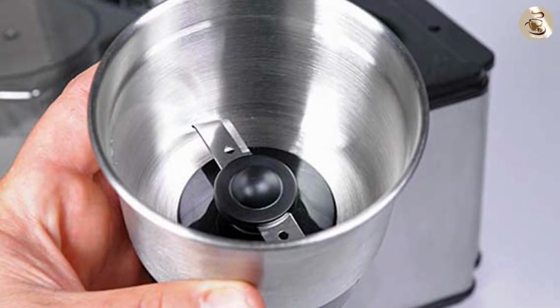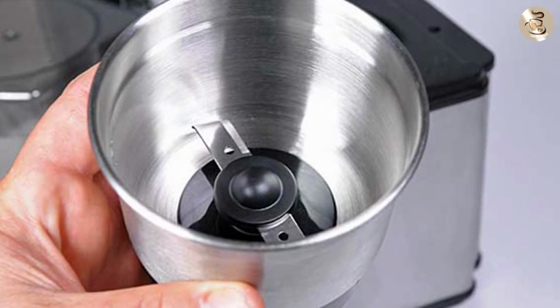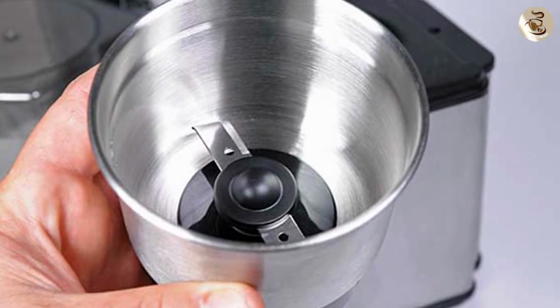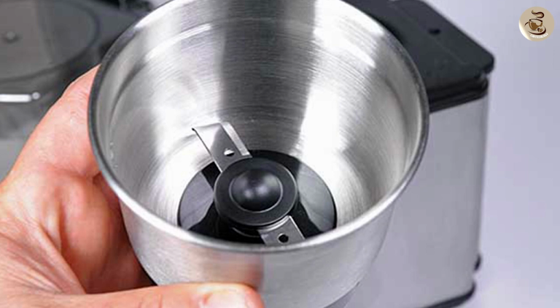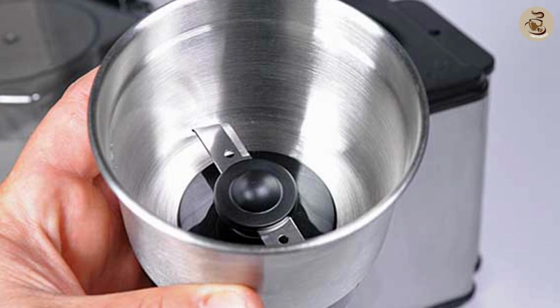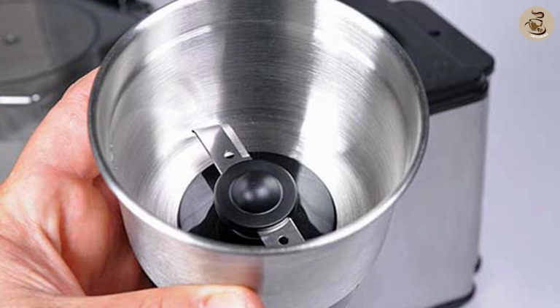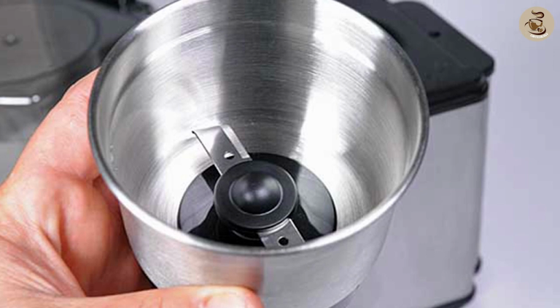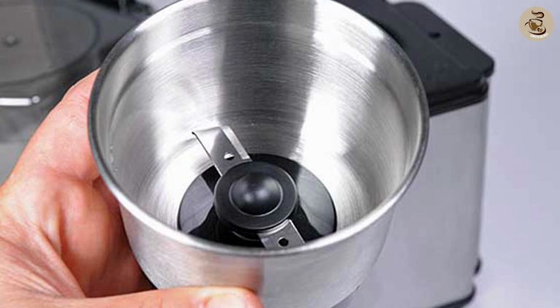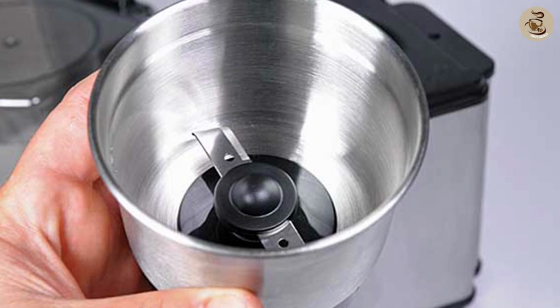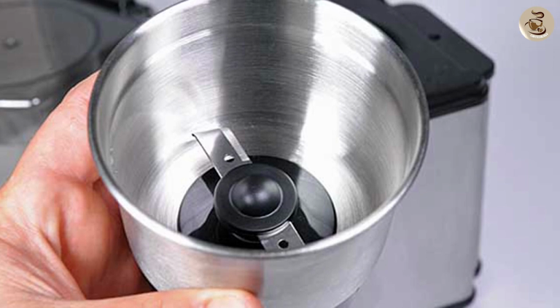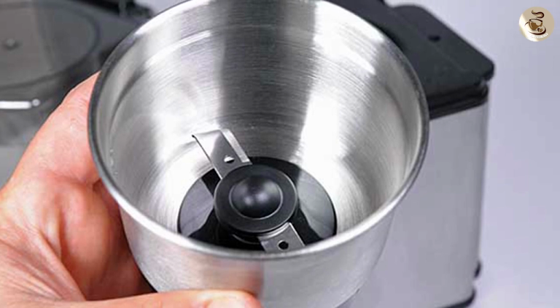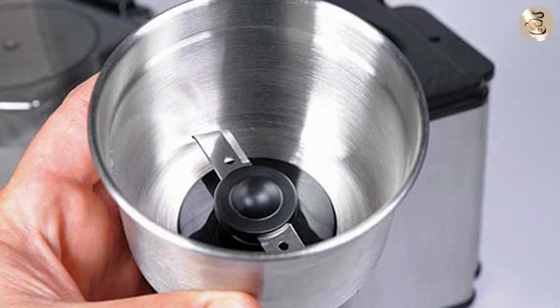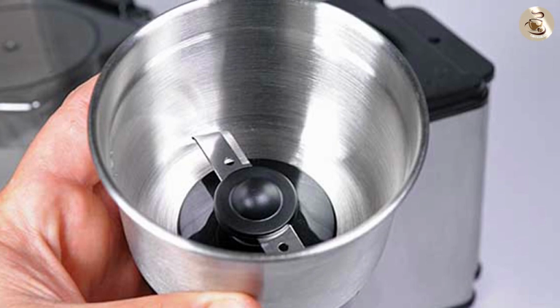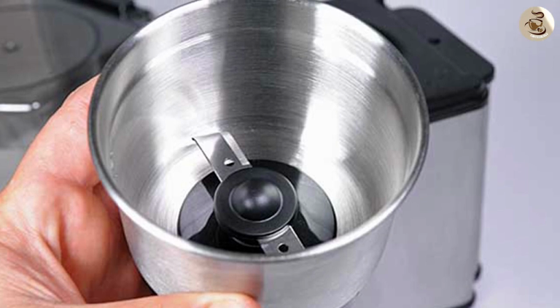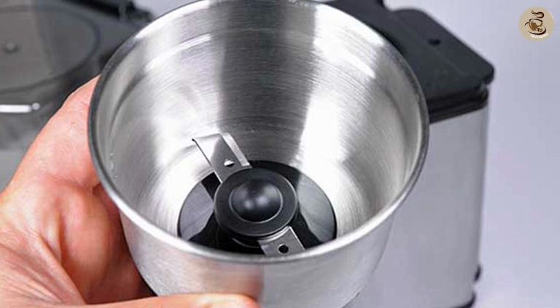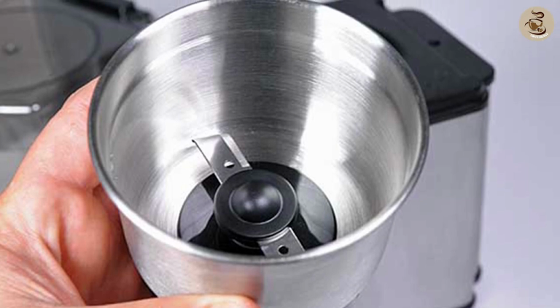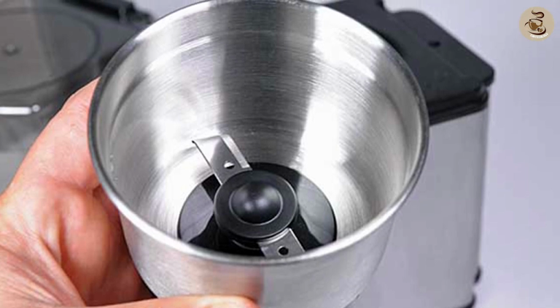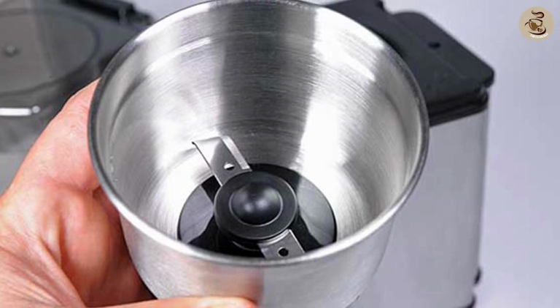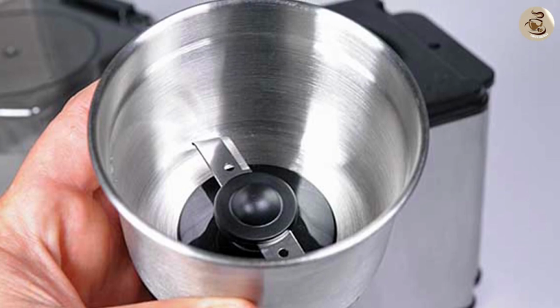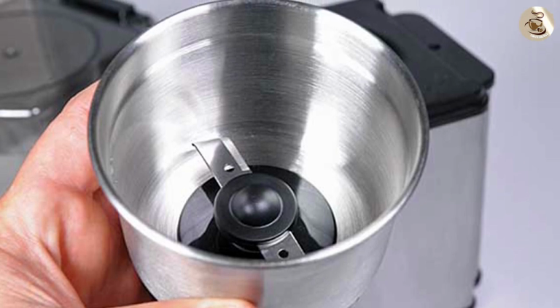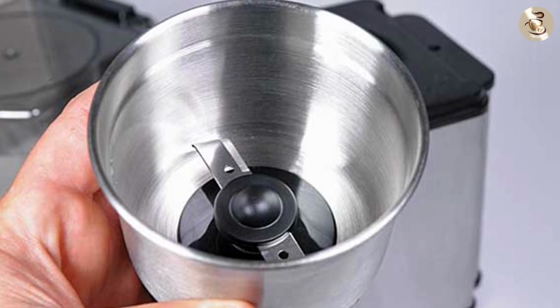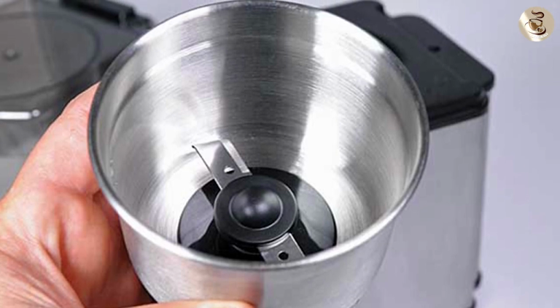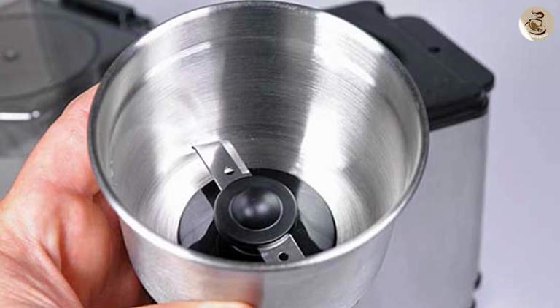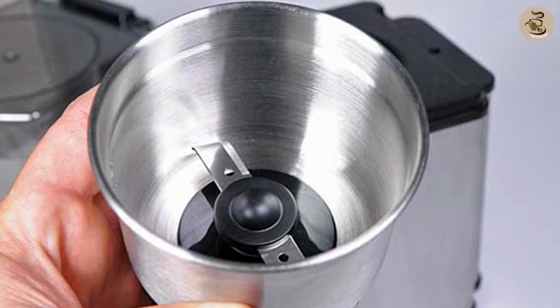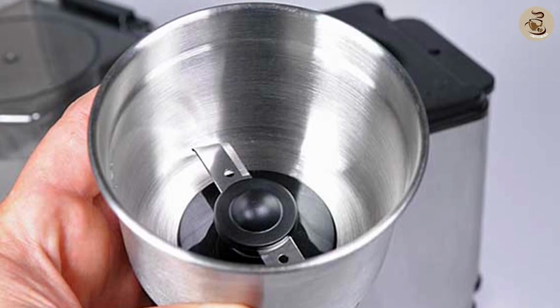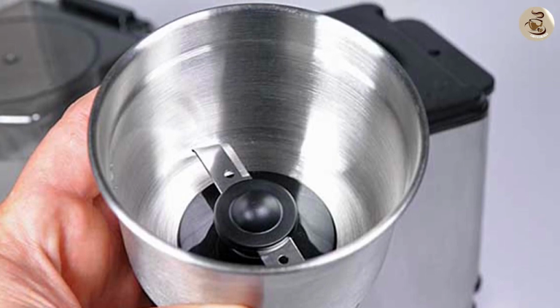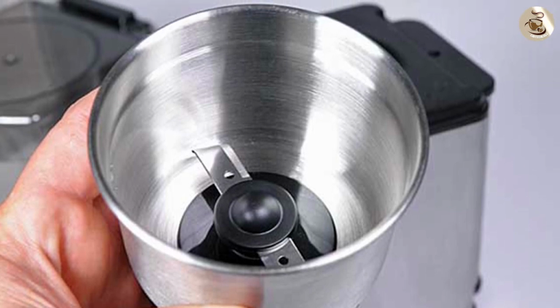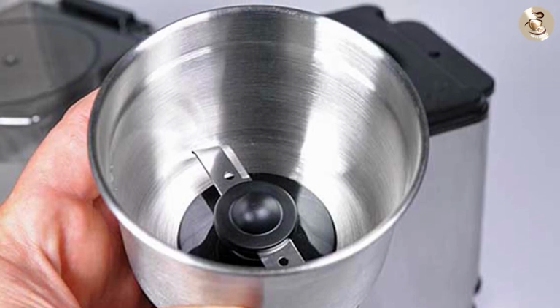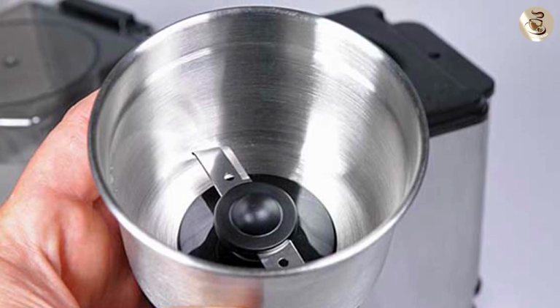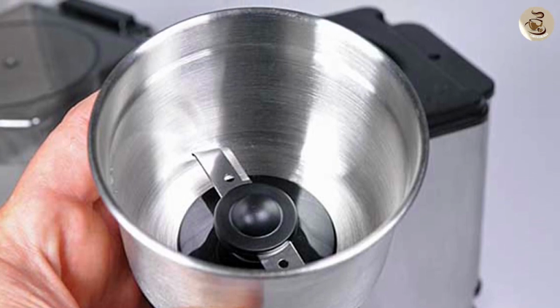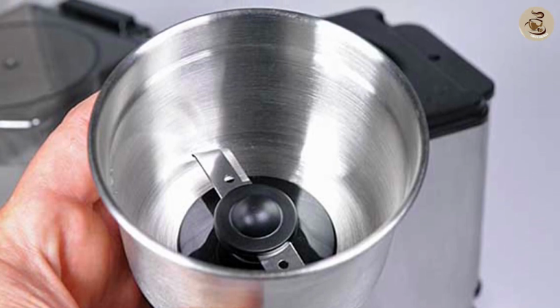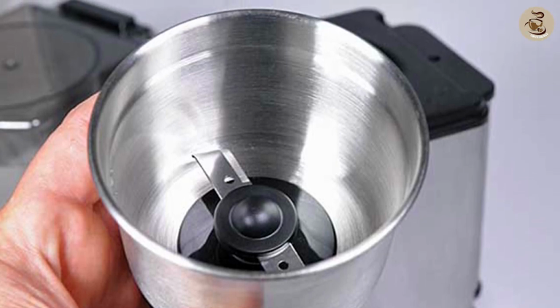Removable grinding bowl: the grinding bowl is removable, making it easy to clean and maintain.